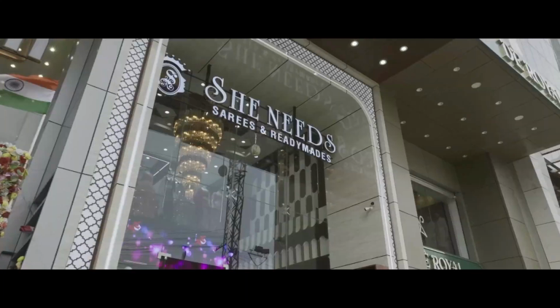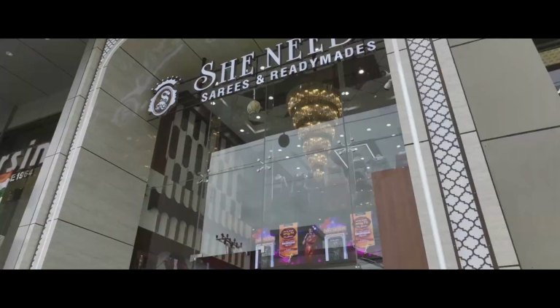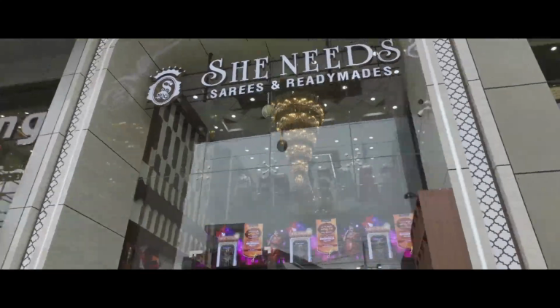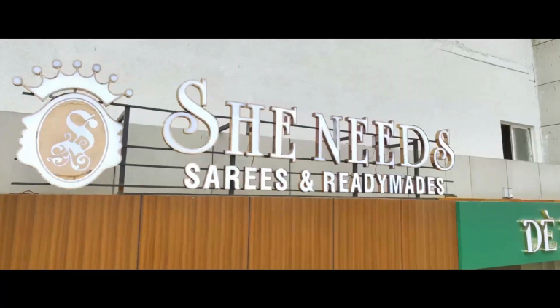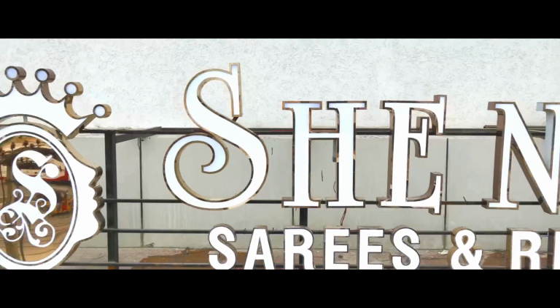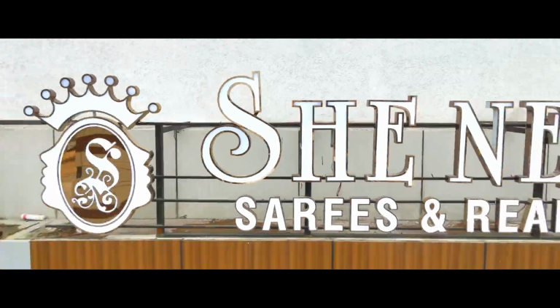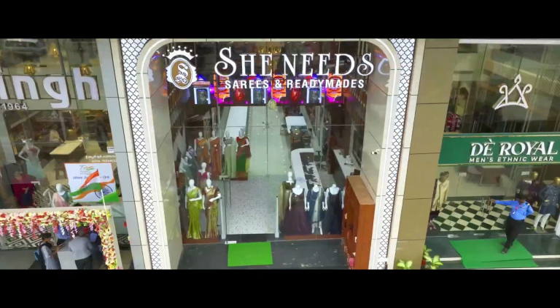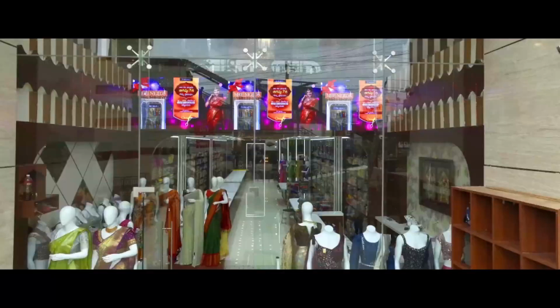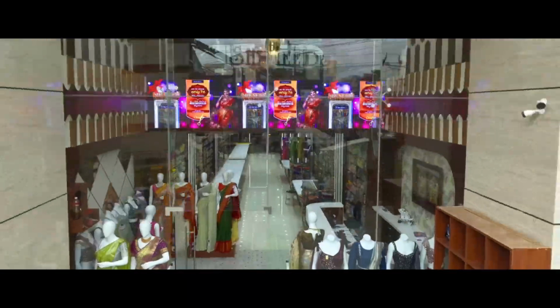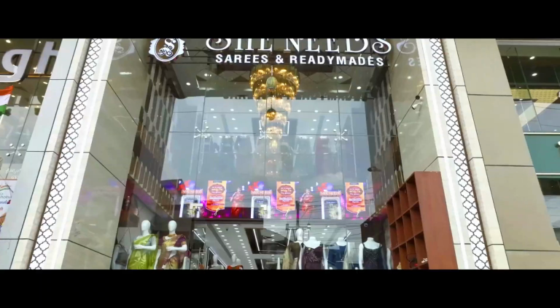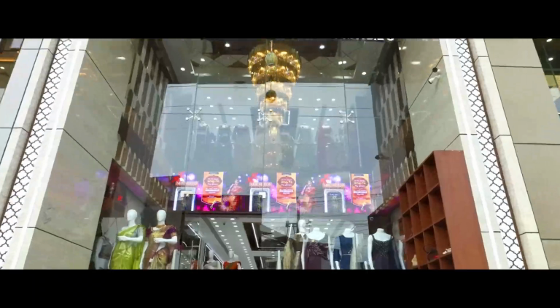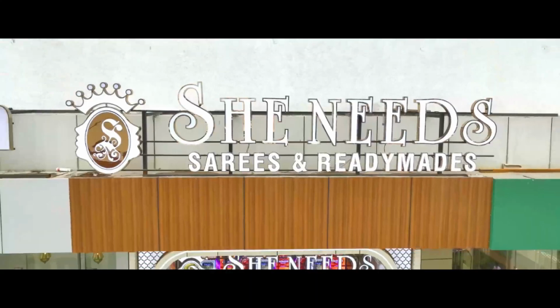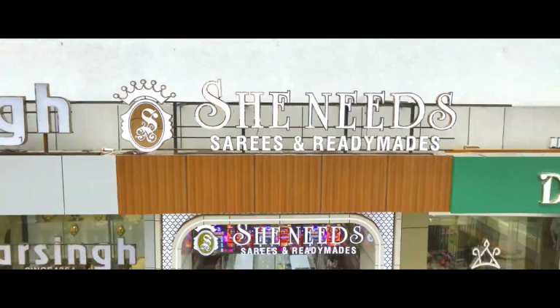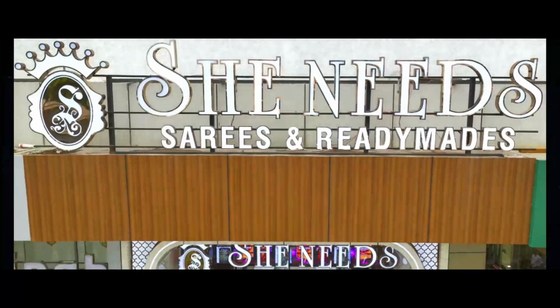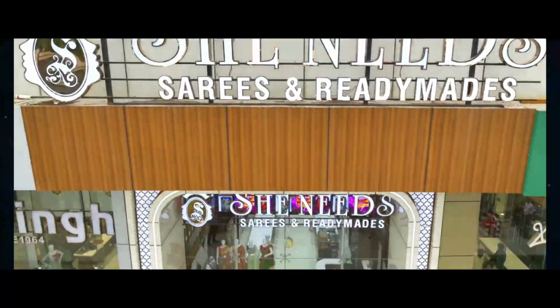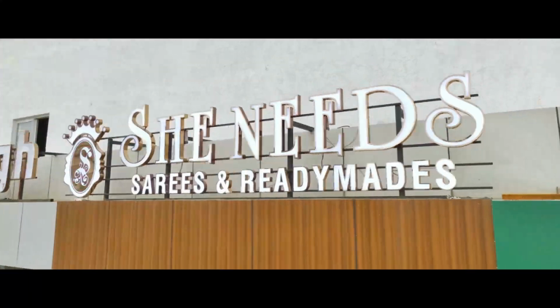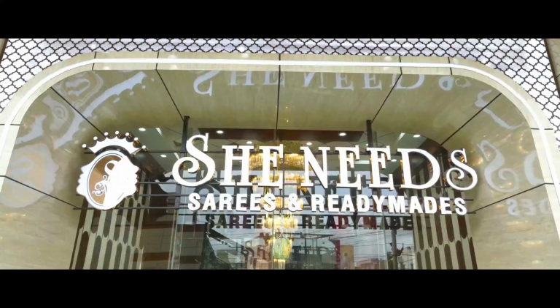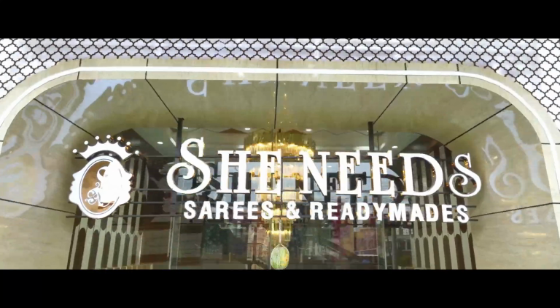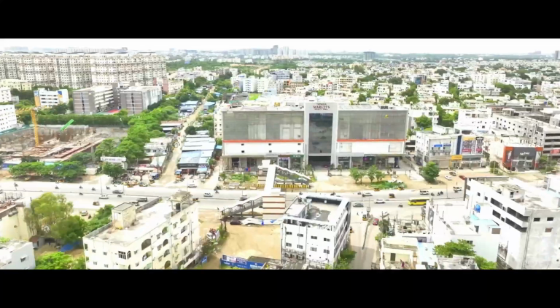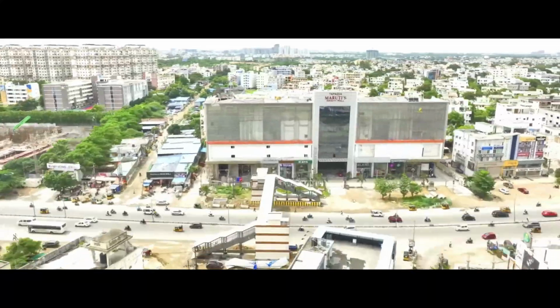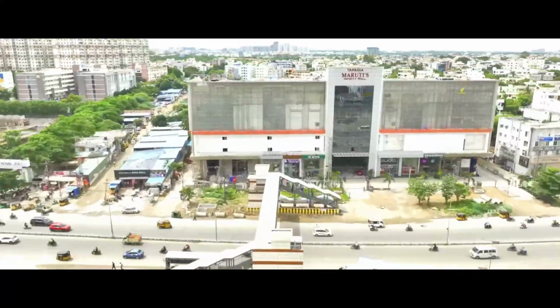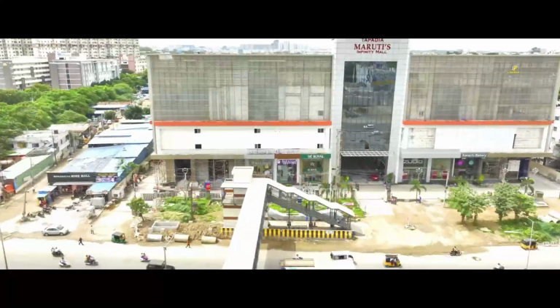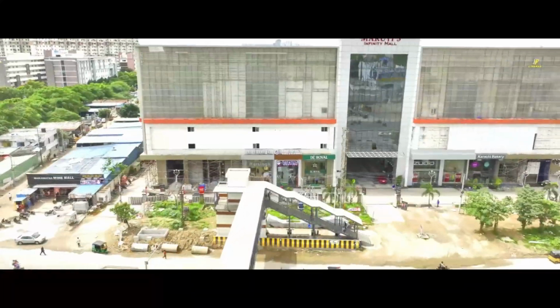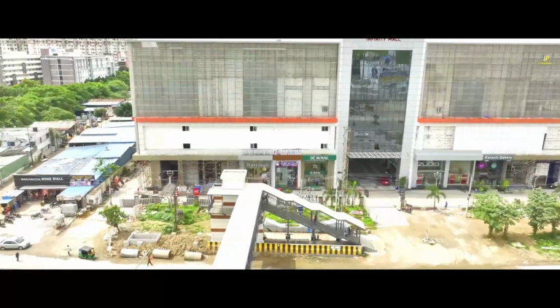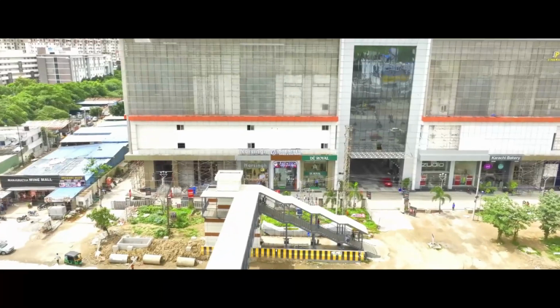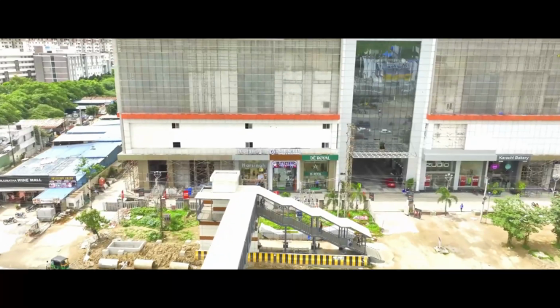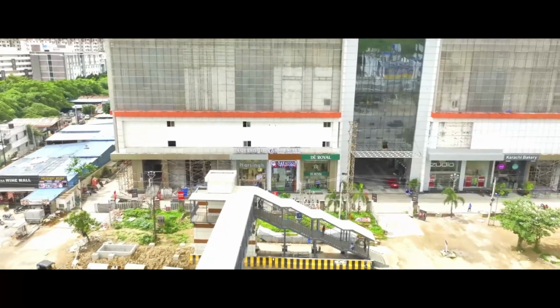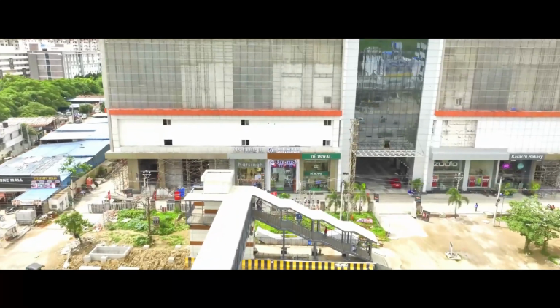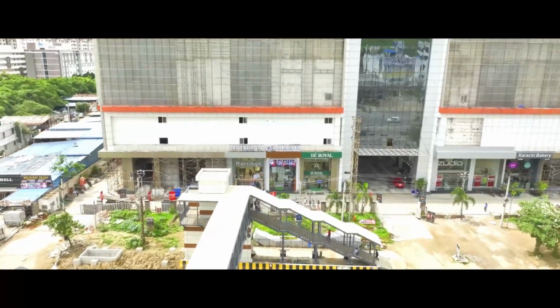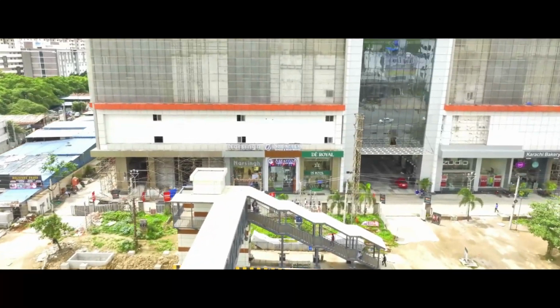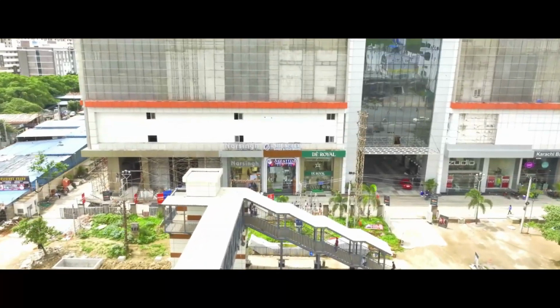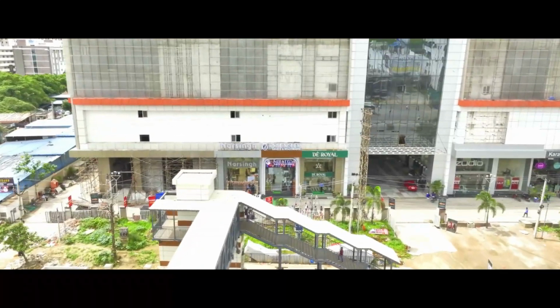Our second branch is Chandanagar JSM Mall opposite. Our fourth branch is Bodhupal Pillar NMATP opposite.